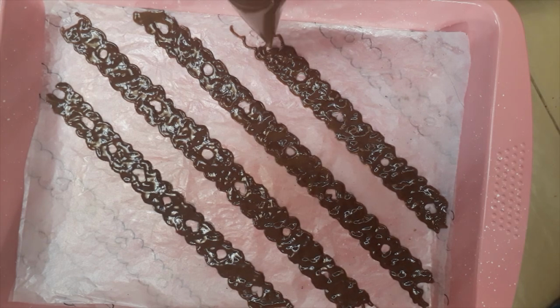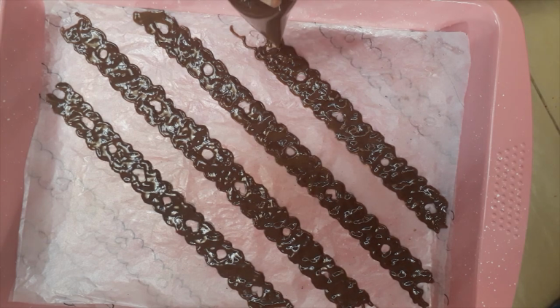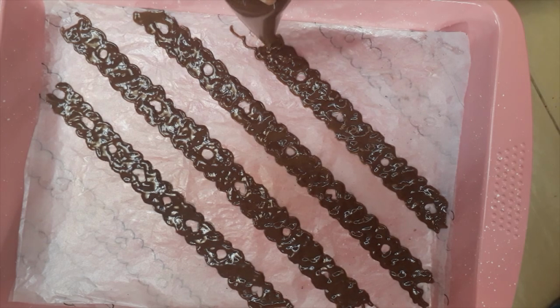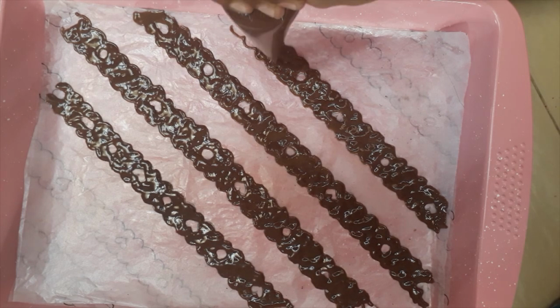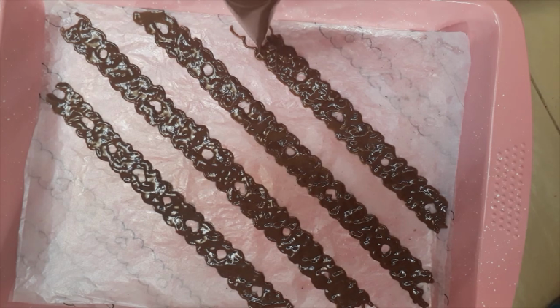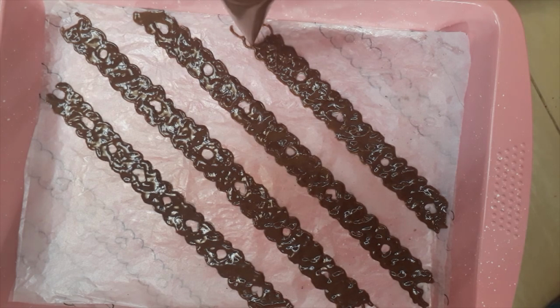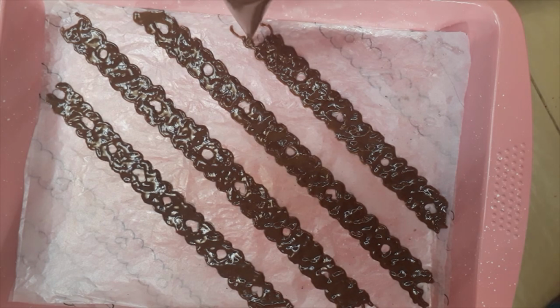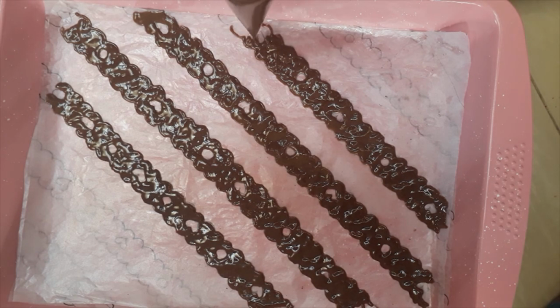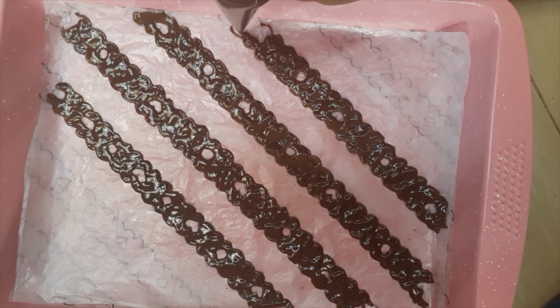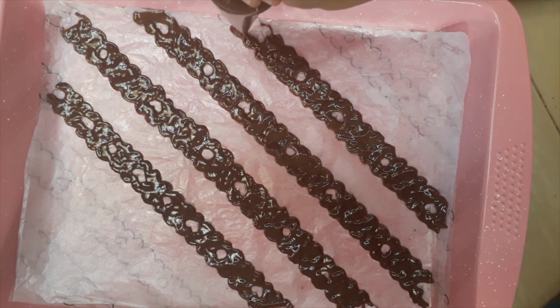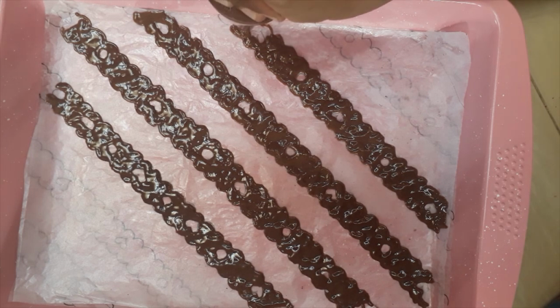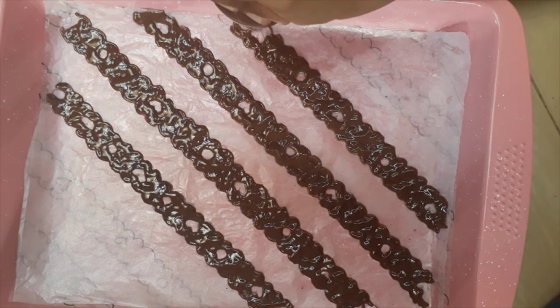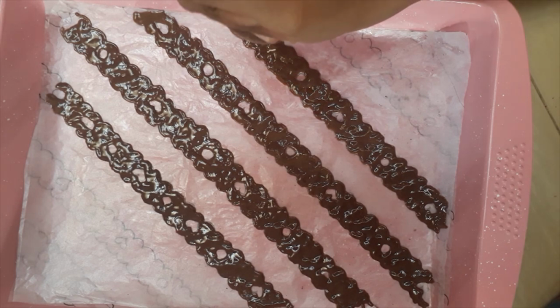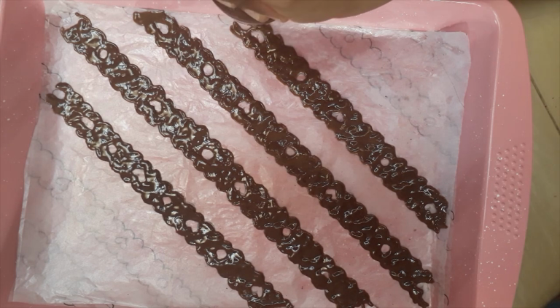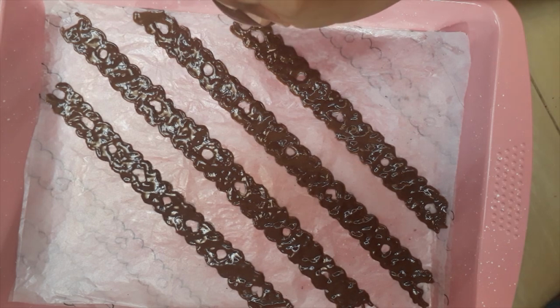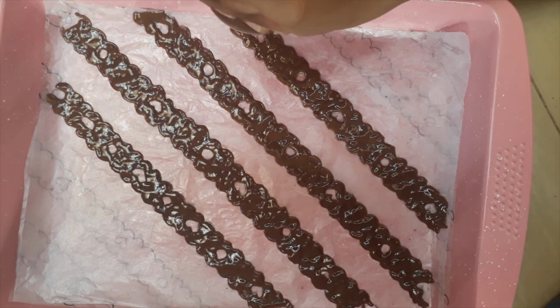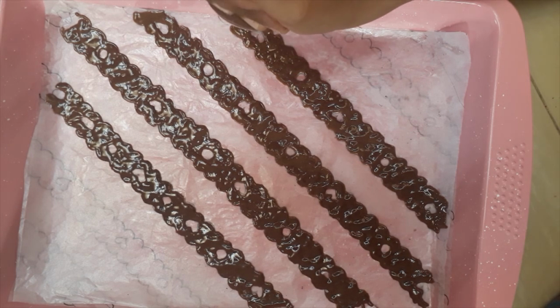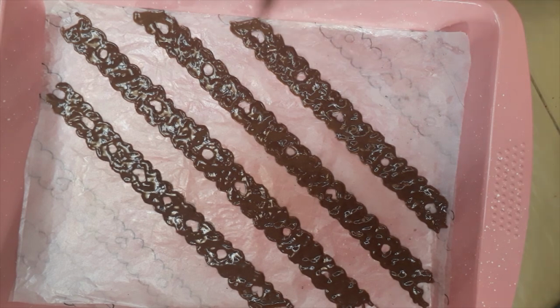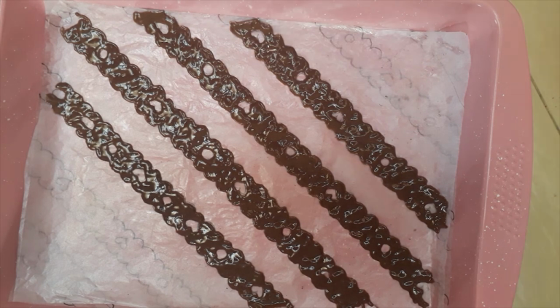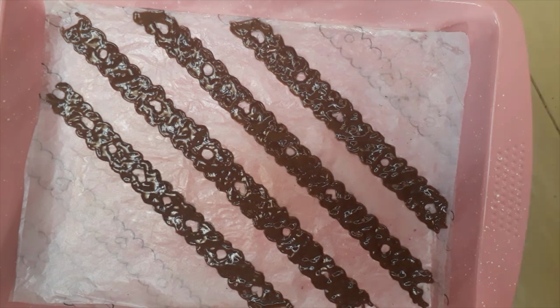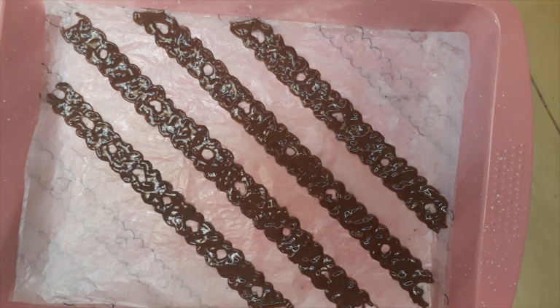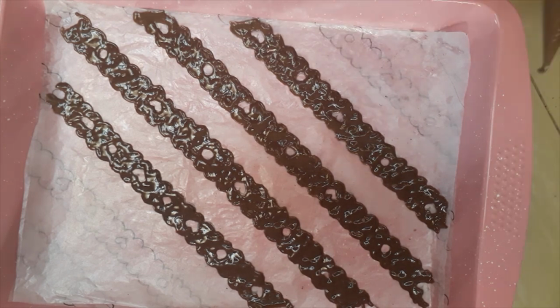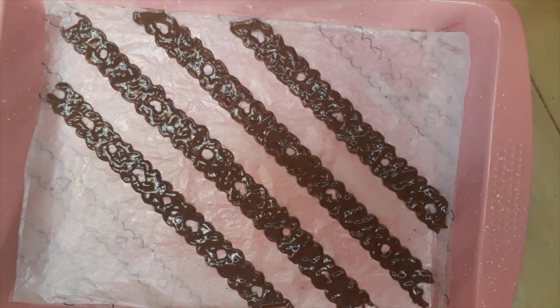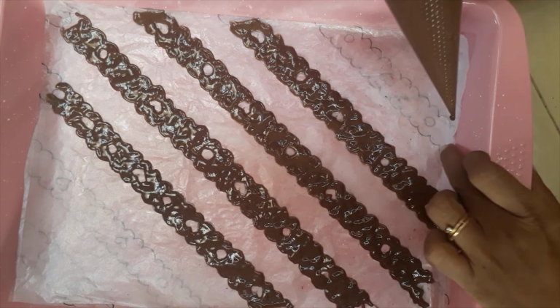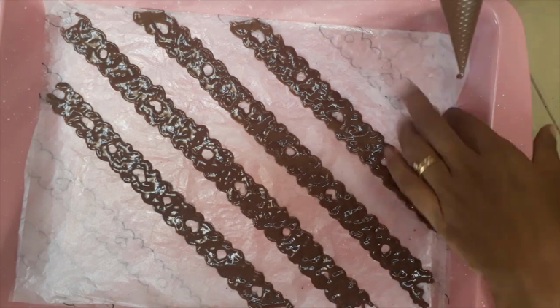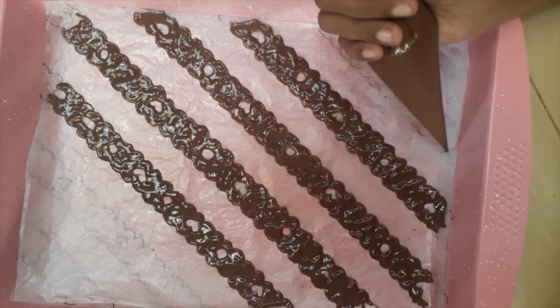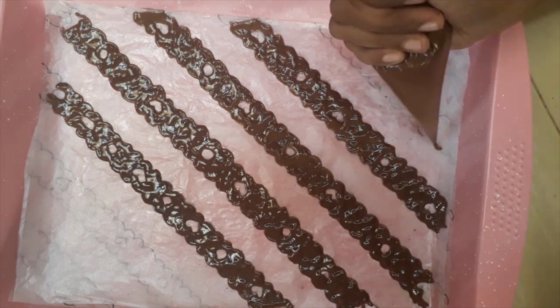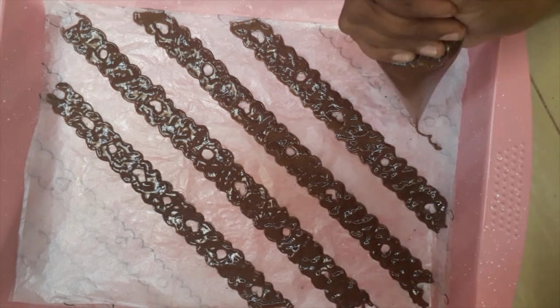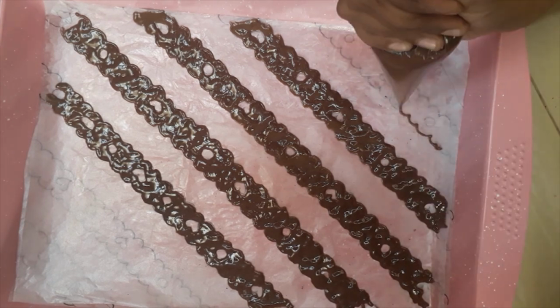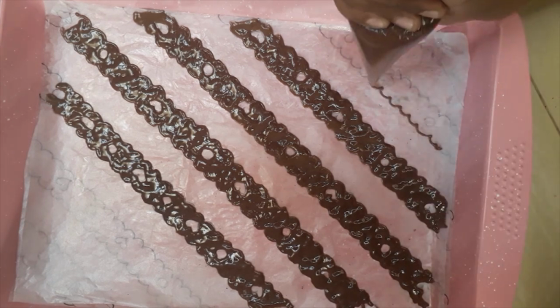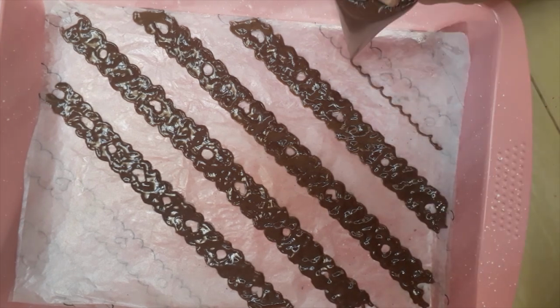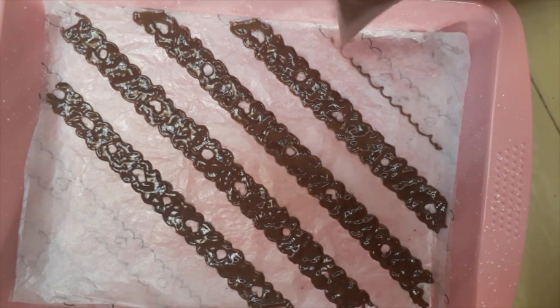Now you can let this rest in the fridge while we prepare the Swiss roll batter.